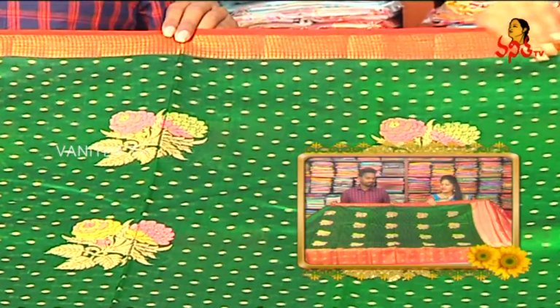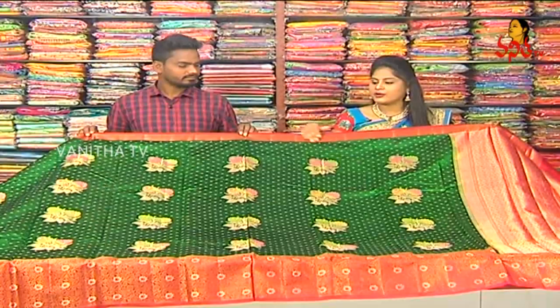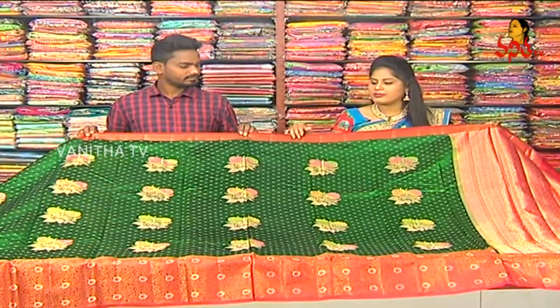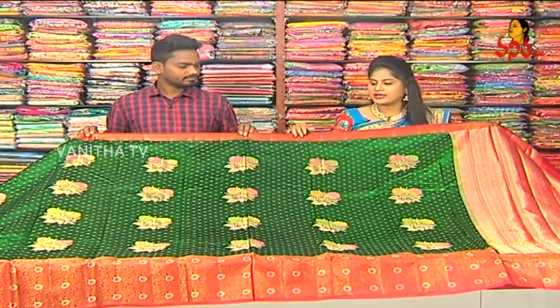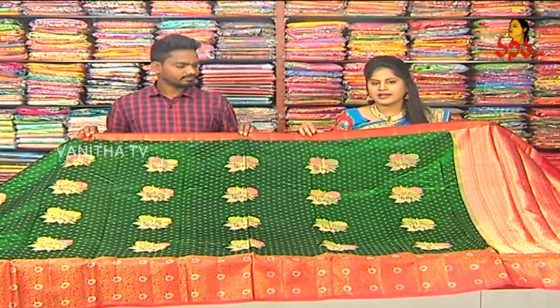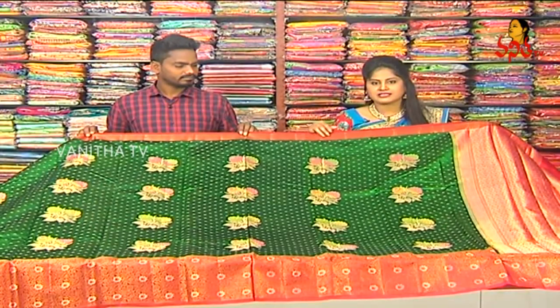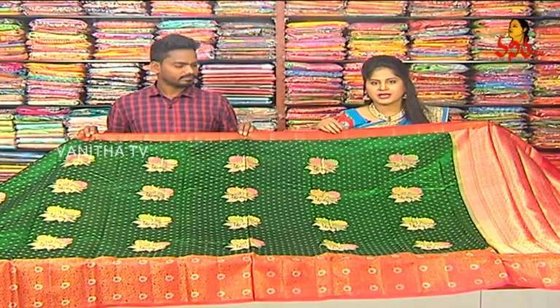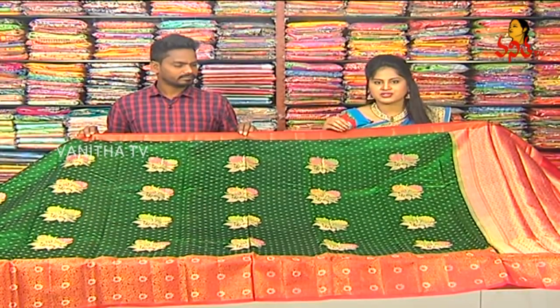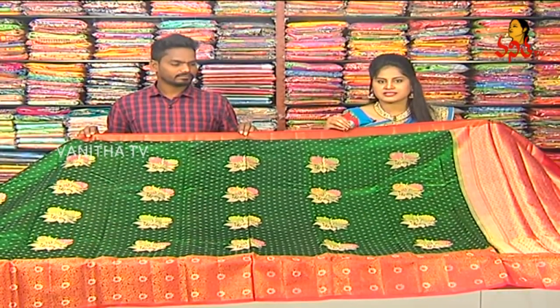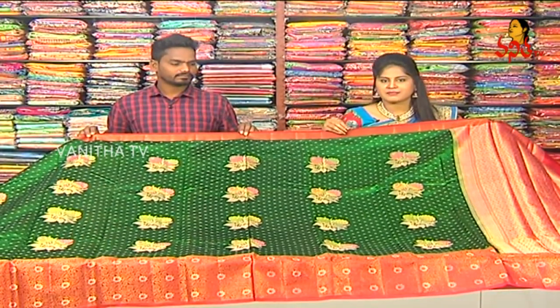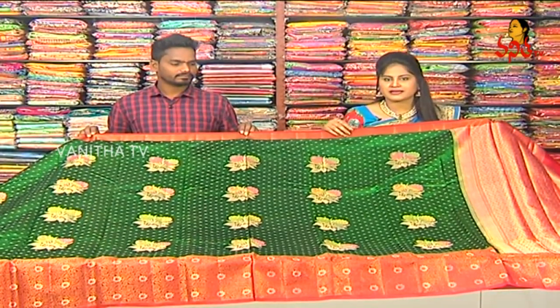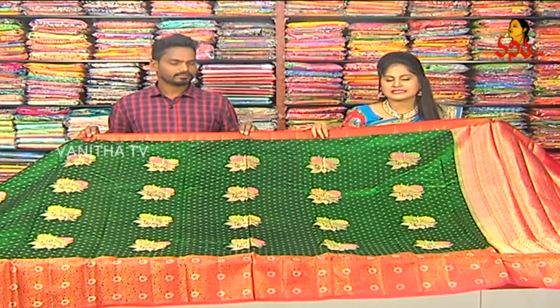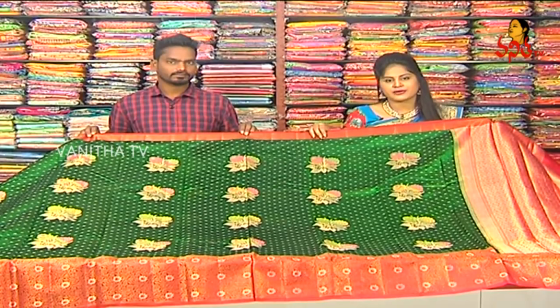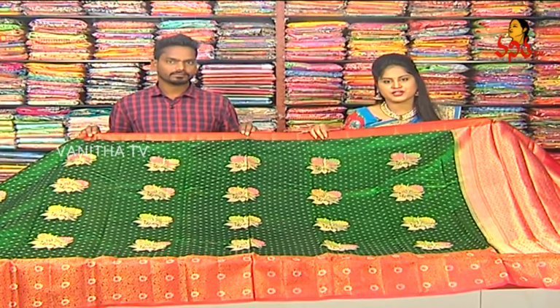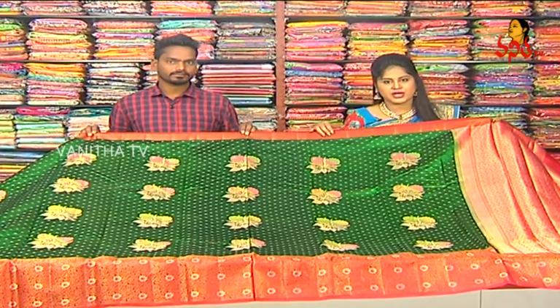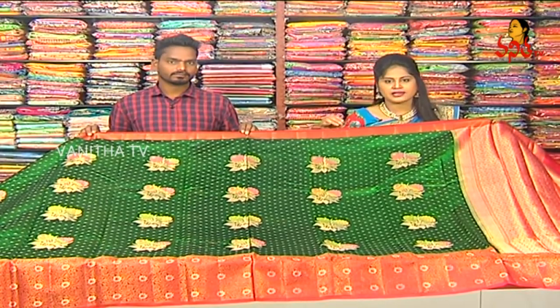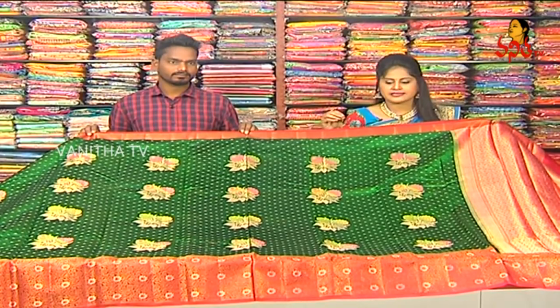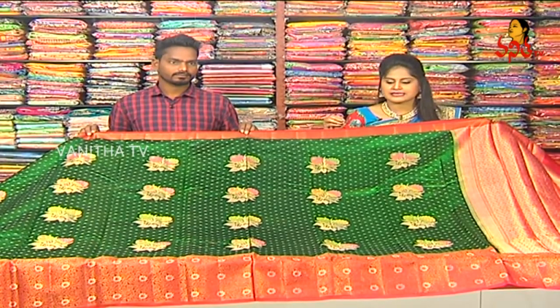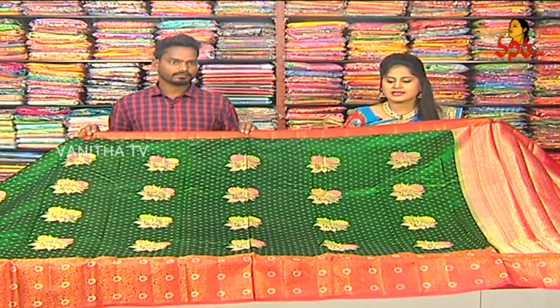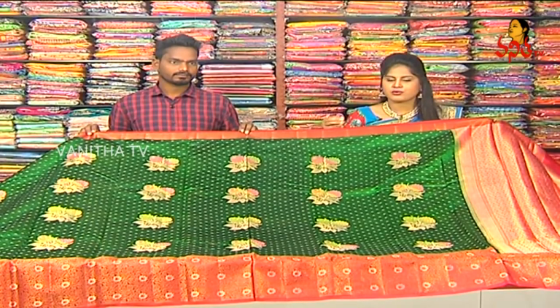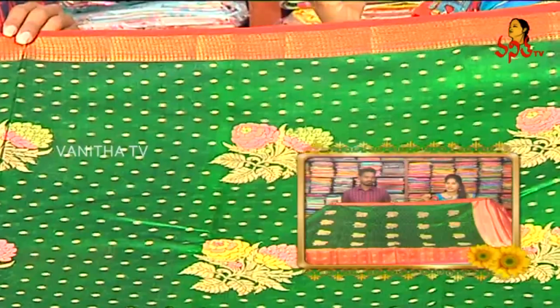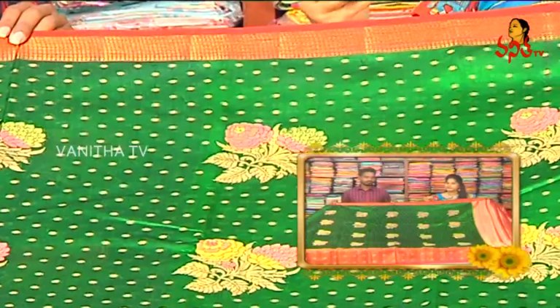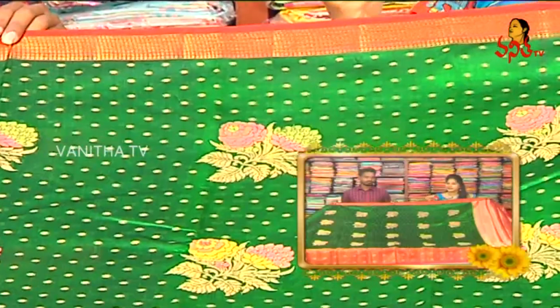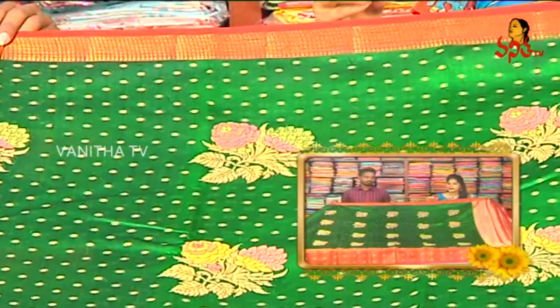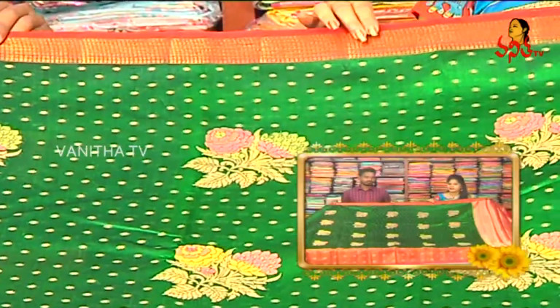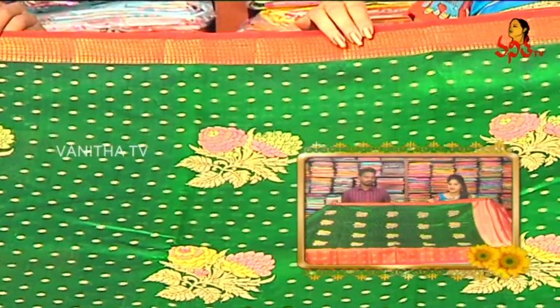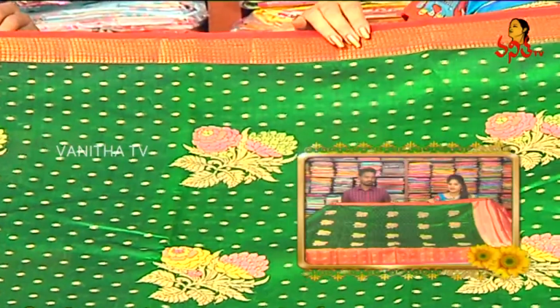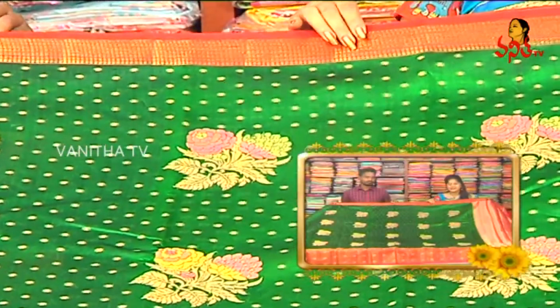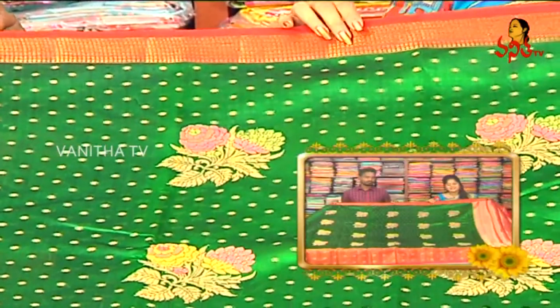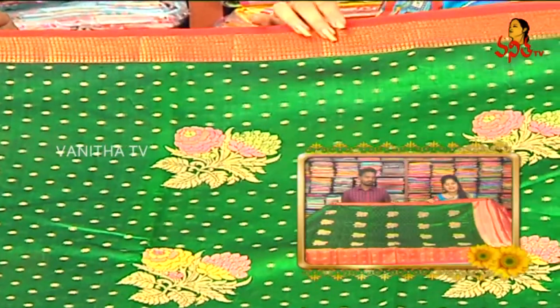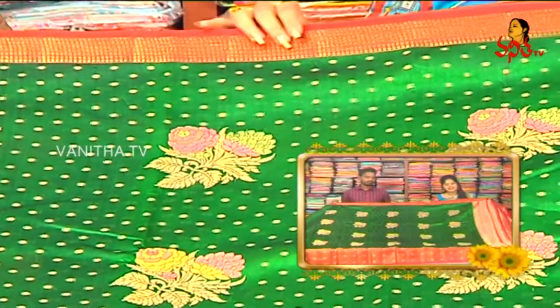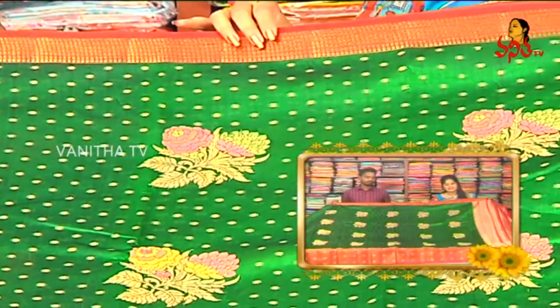This is also excellent for nighttime occasions and parties. It is also lightweight and comfortable.